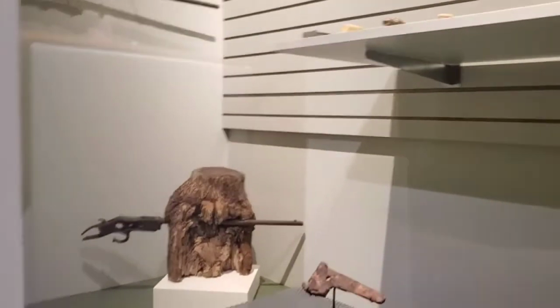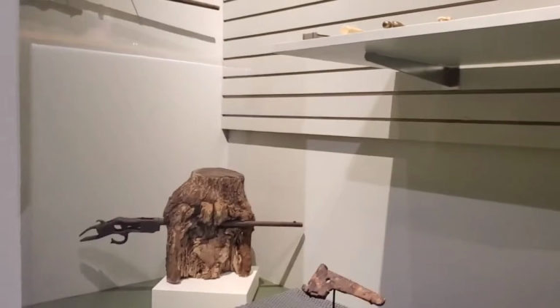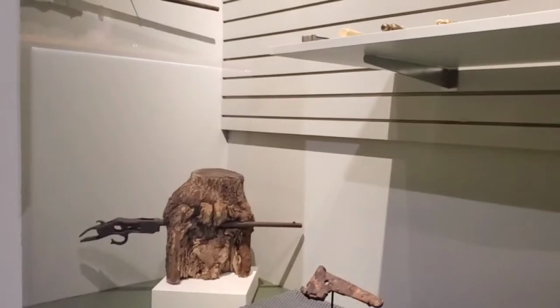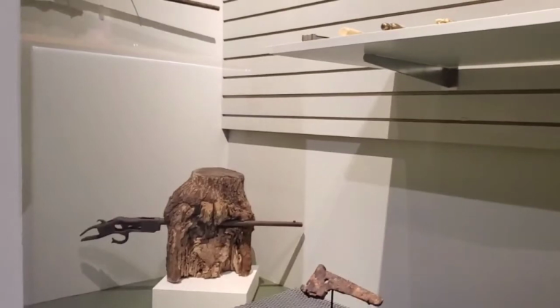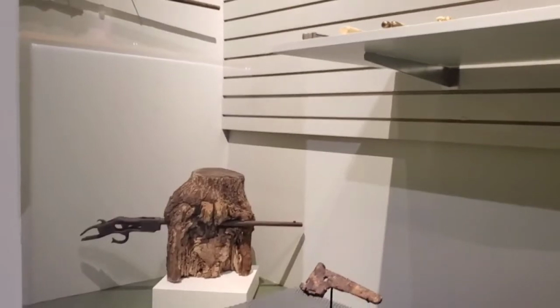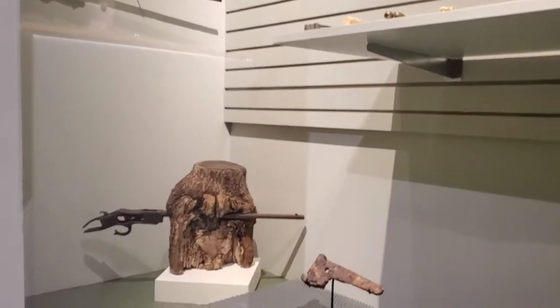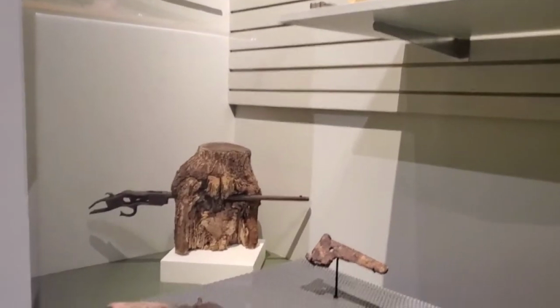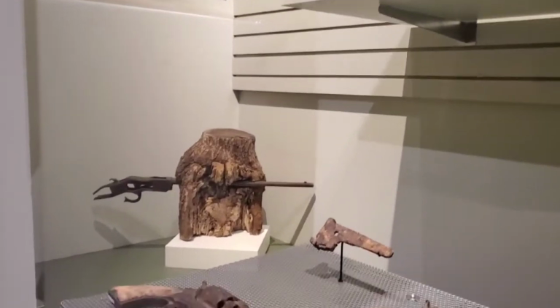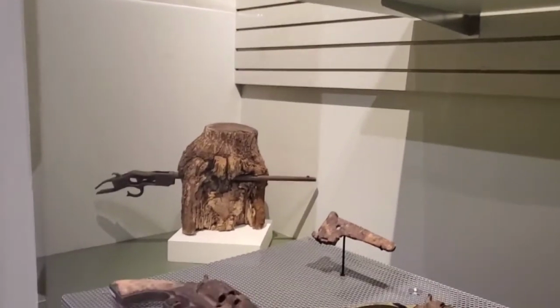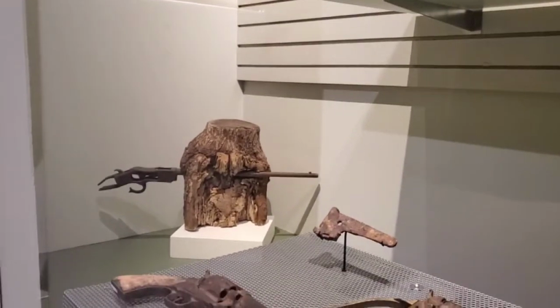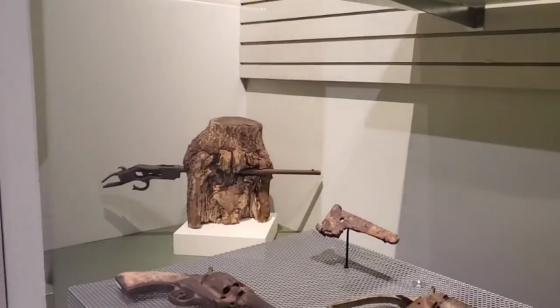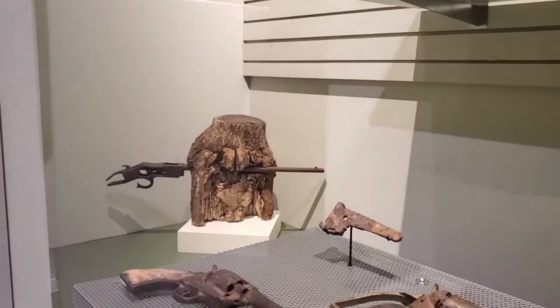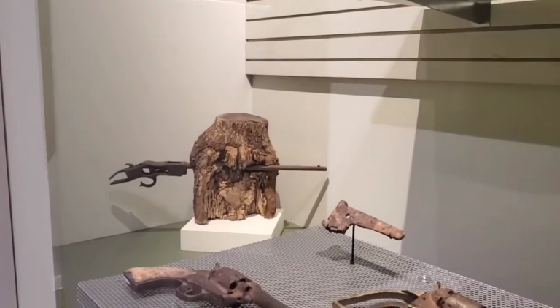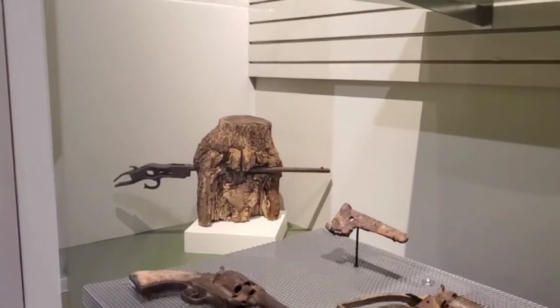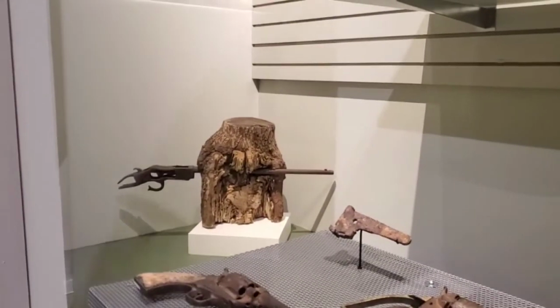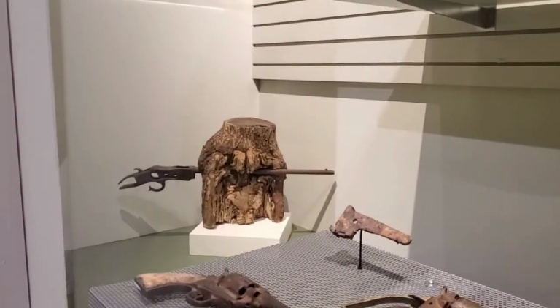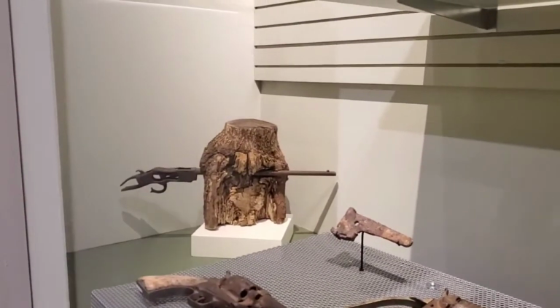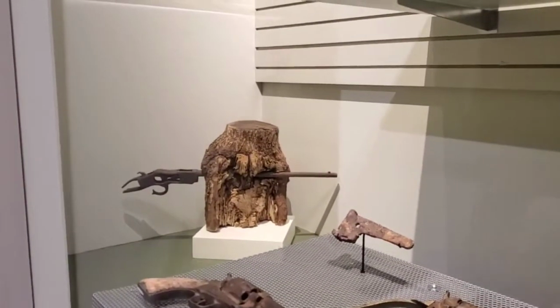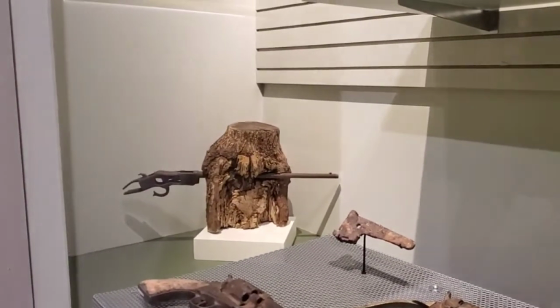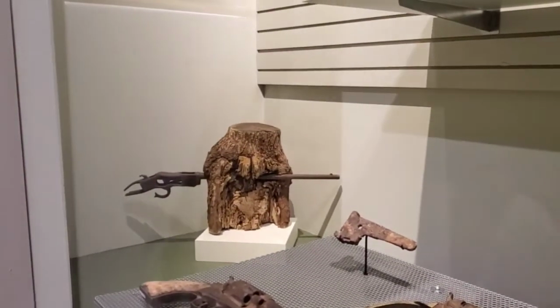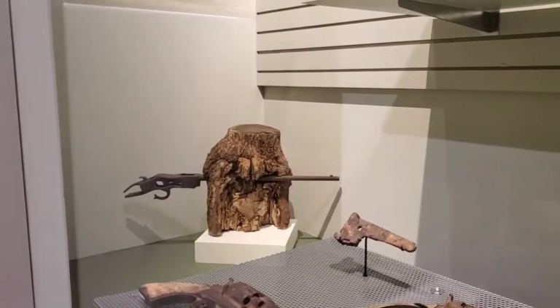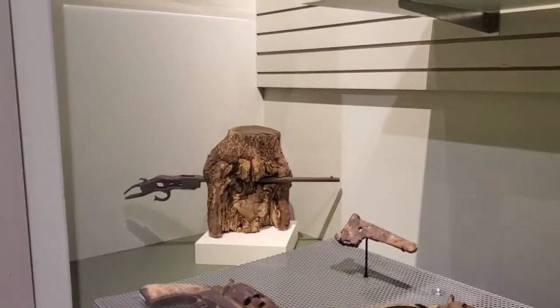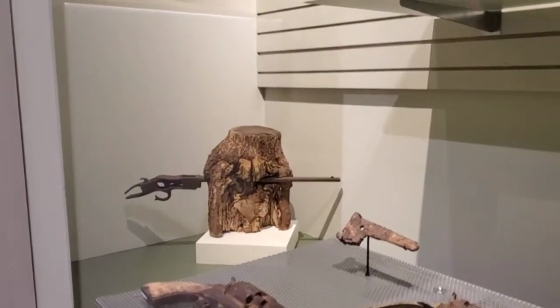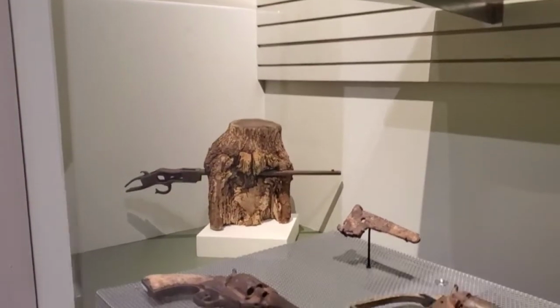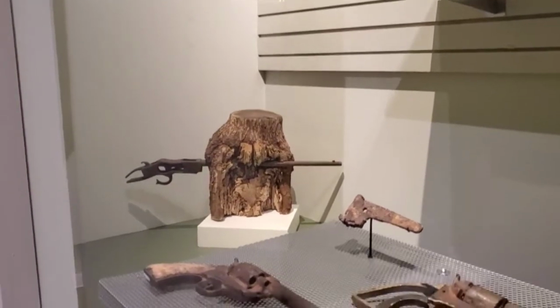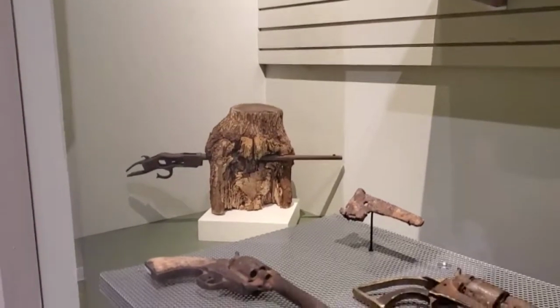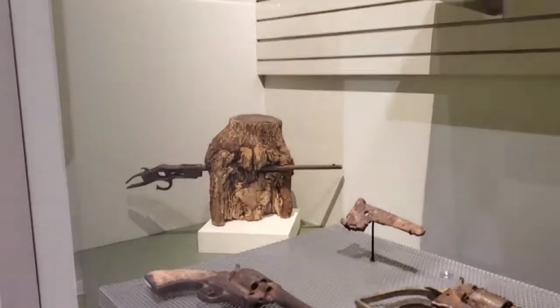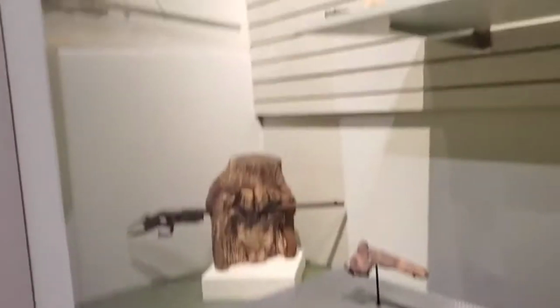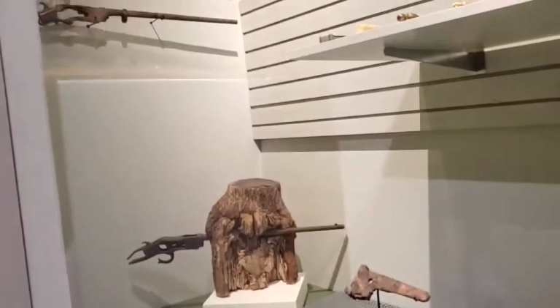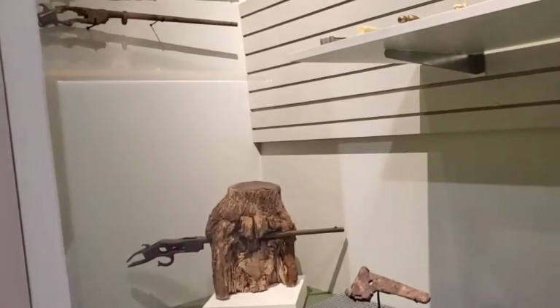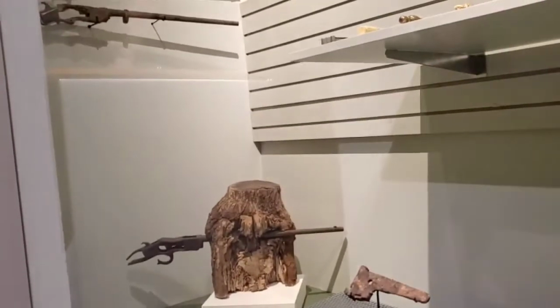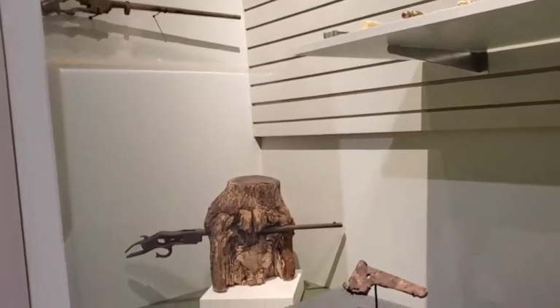So that's a tree — the tree grew around that. That's amazing.